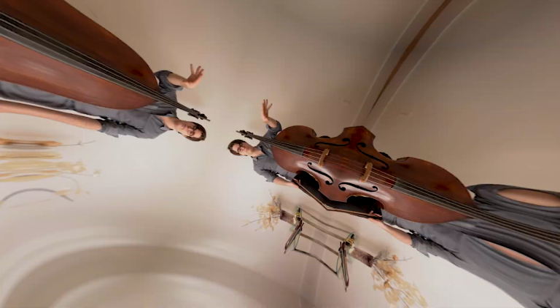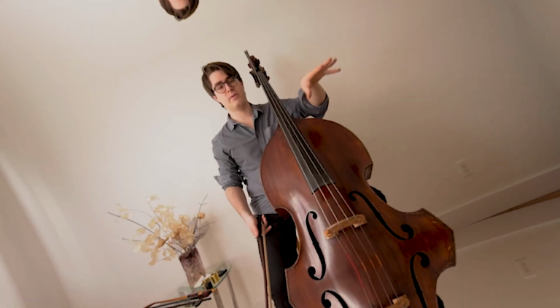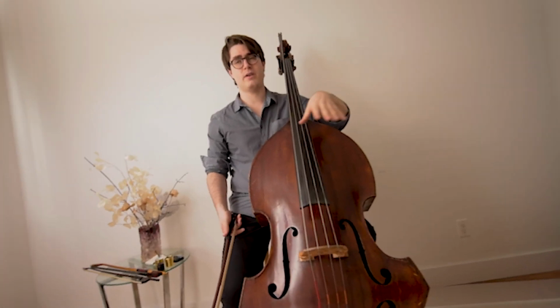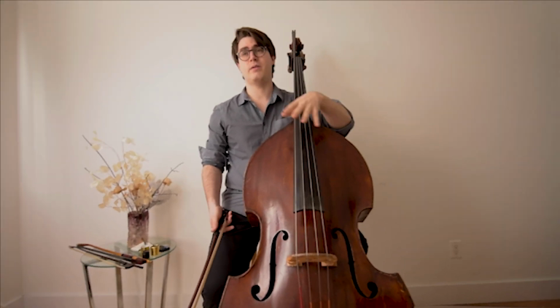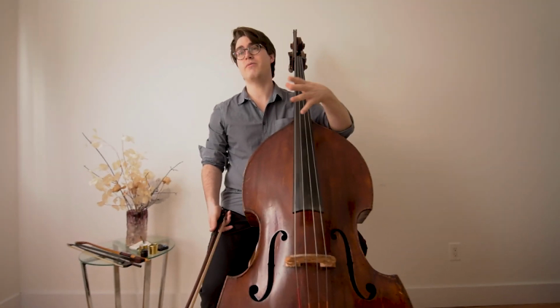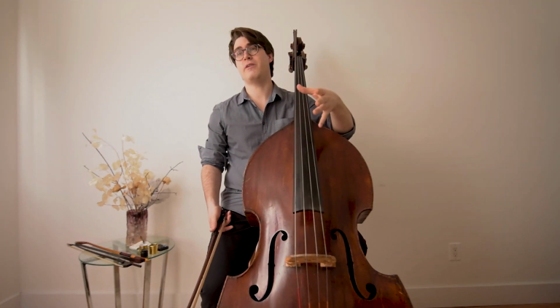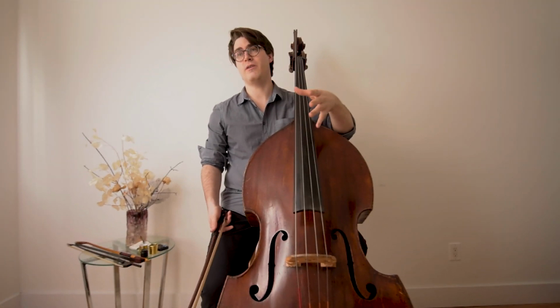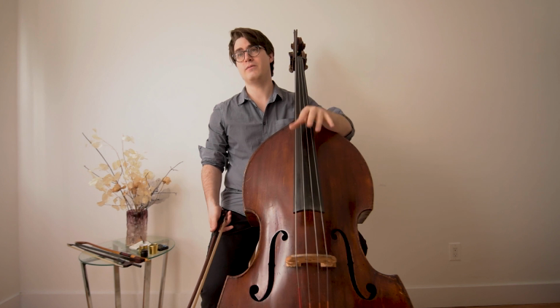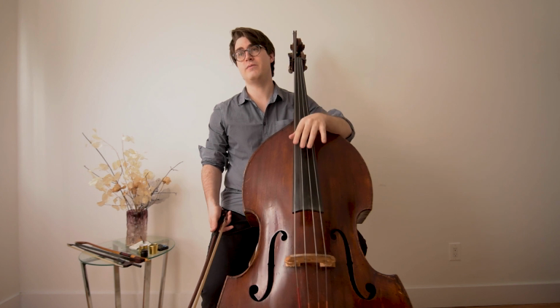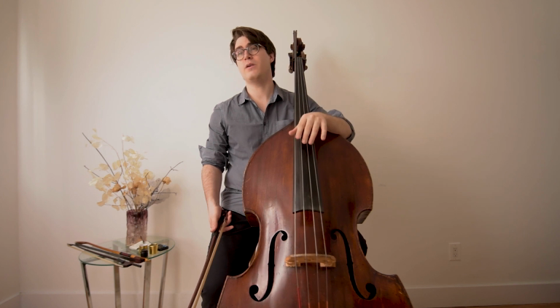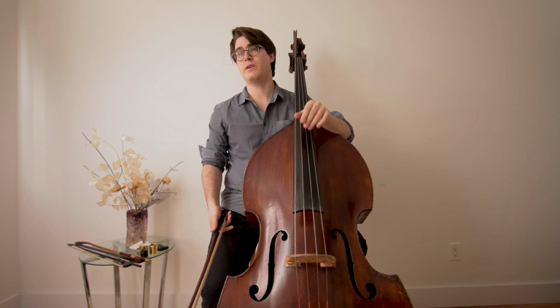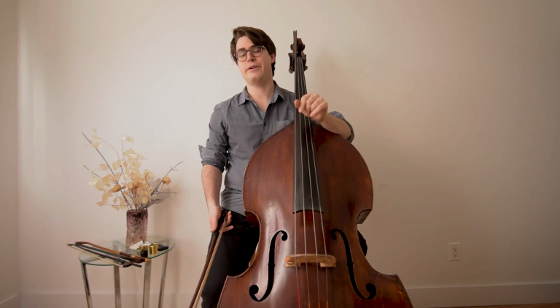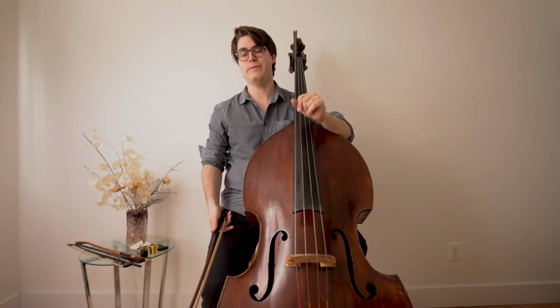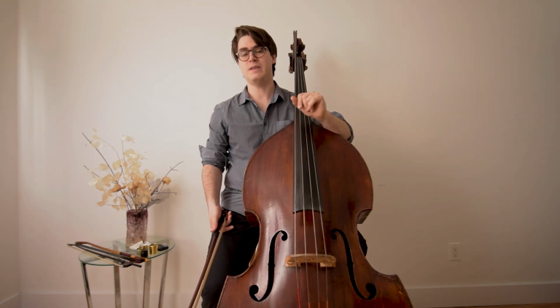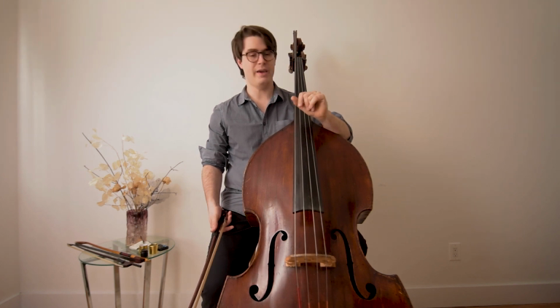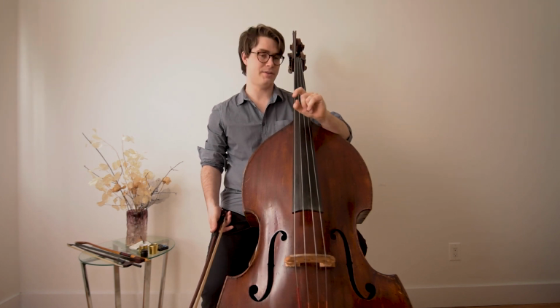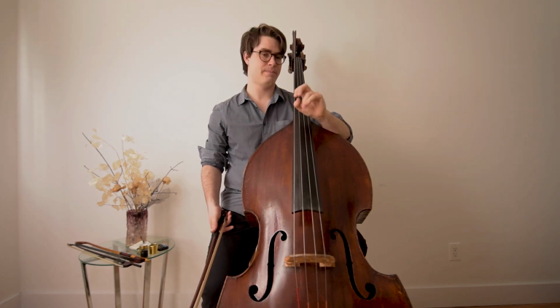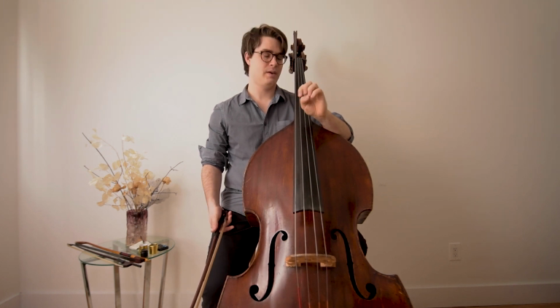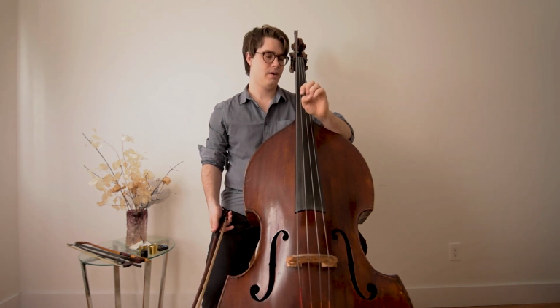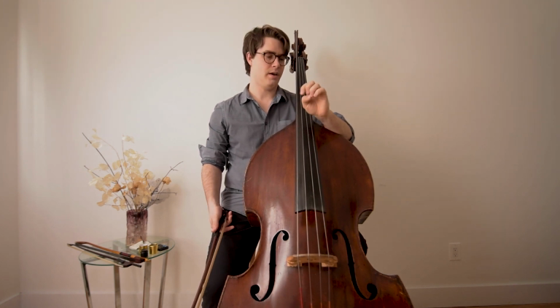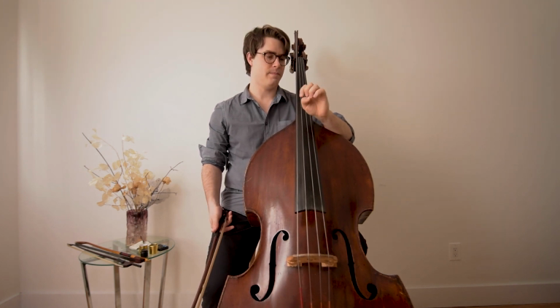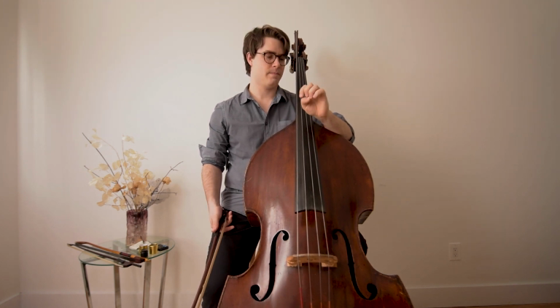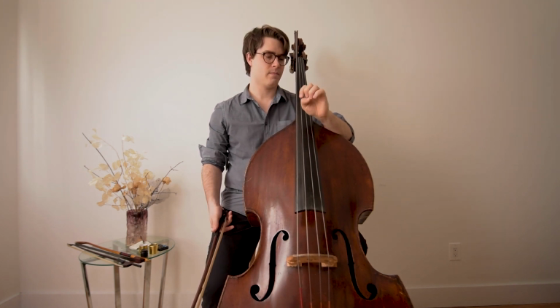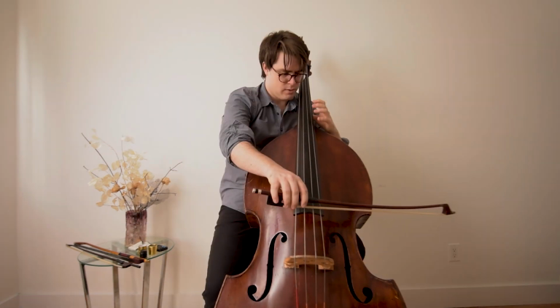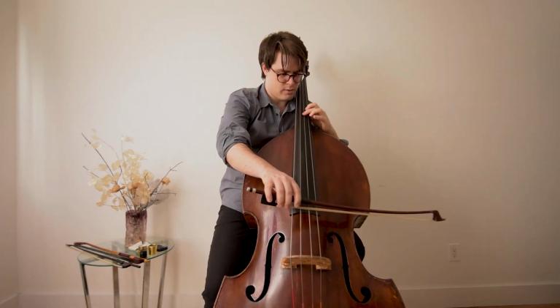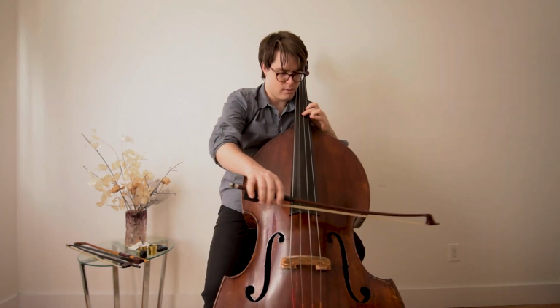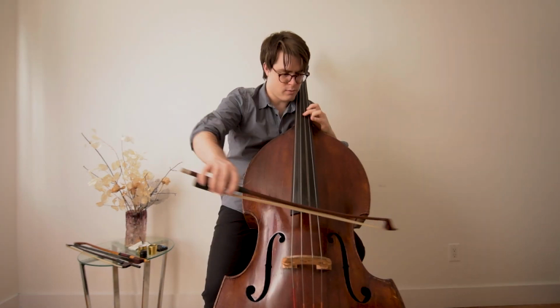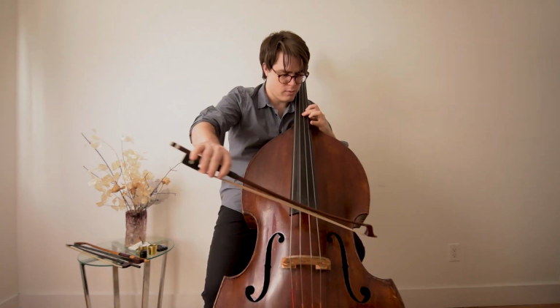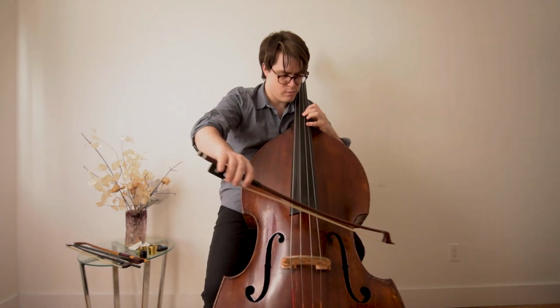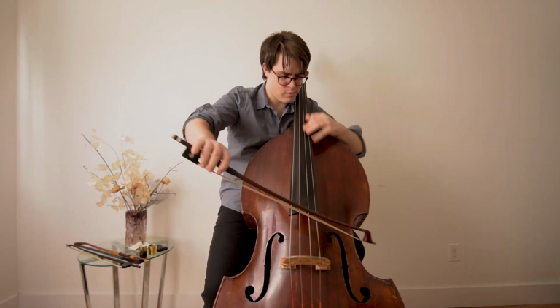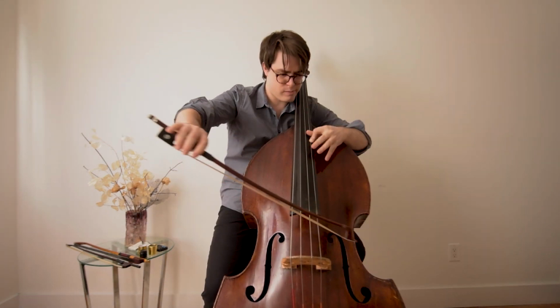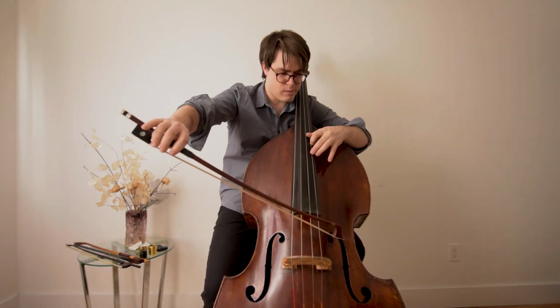We're talking now about the Vaughan Williams concerto in C major. When I approach this piece, the first thing I think about is: what is my goal?